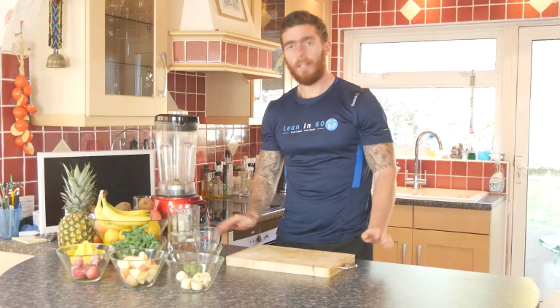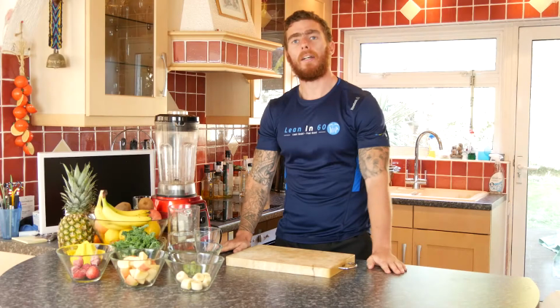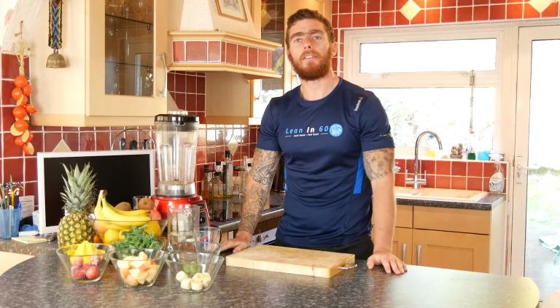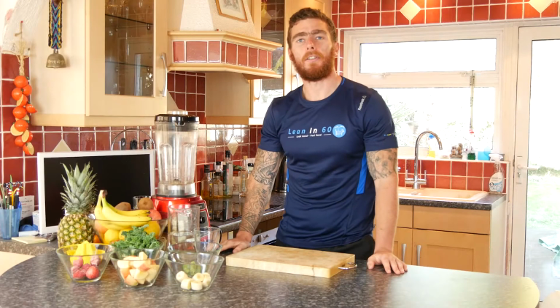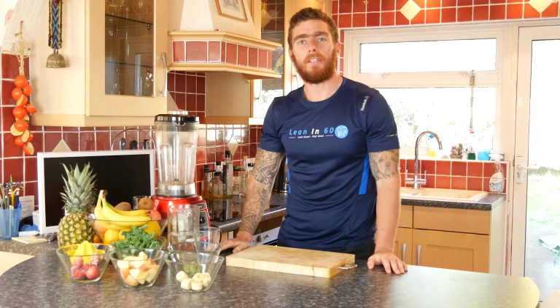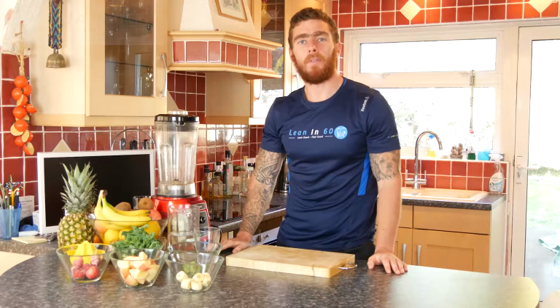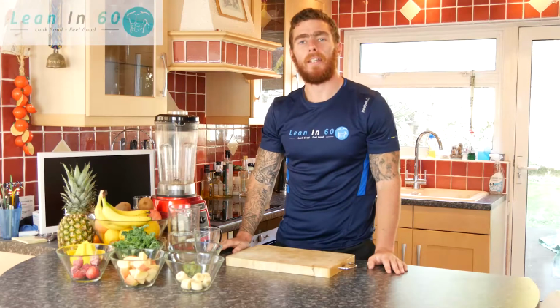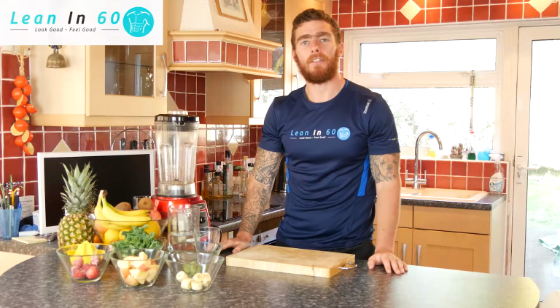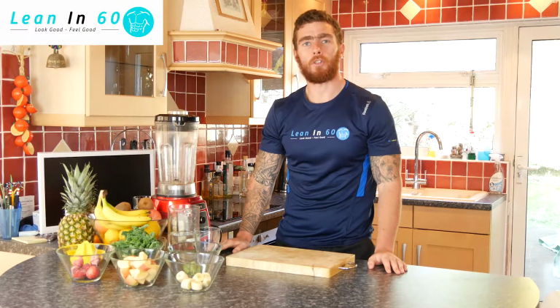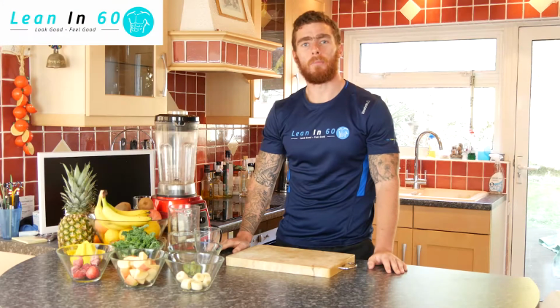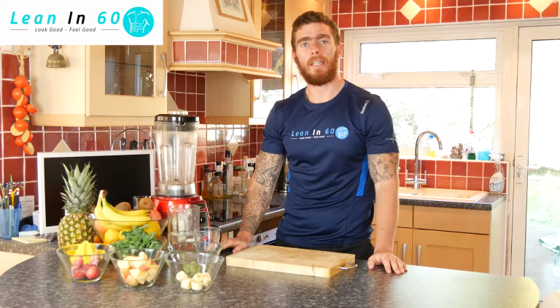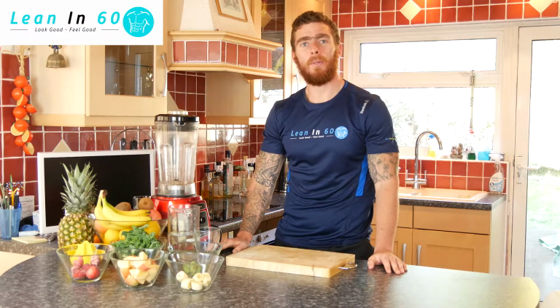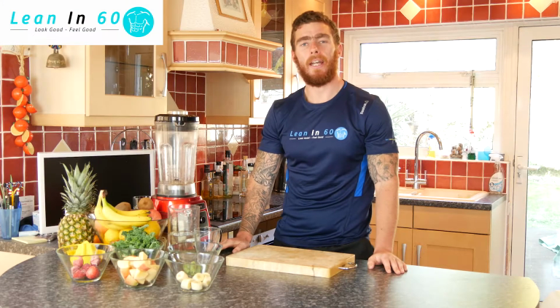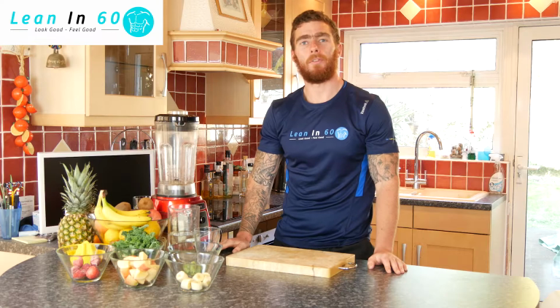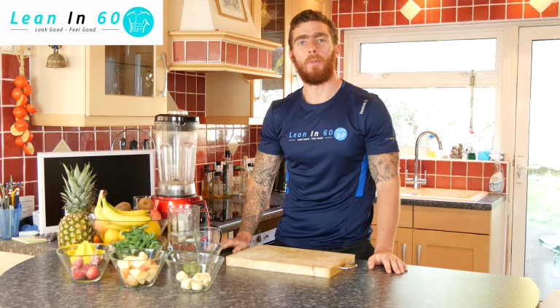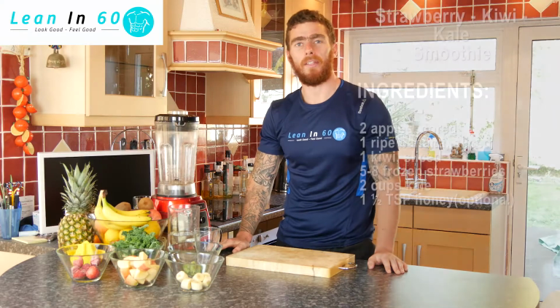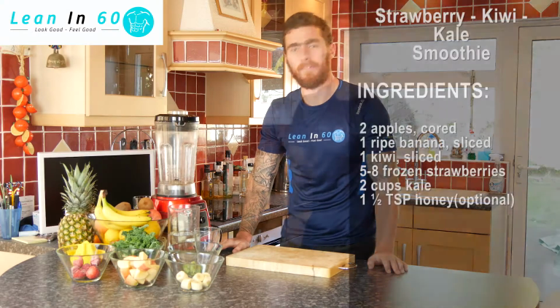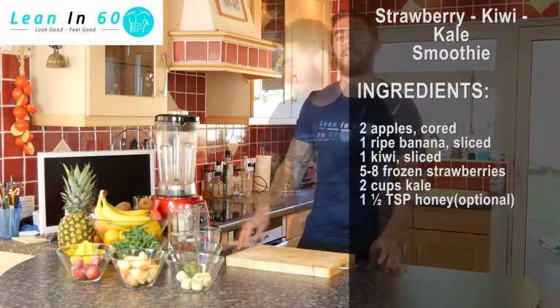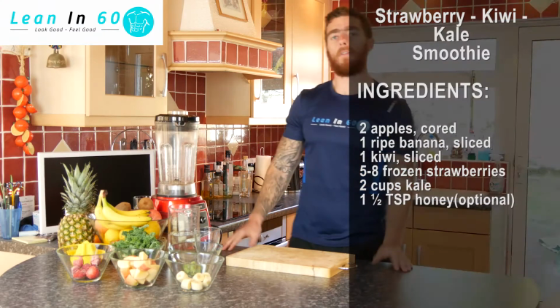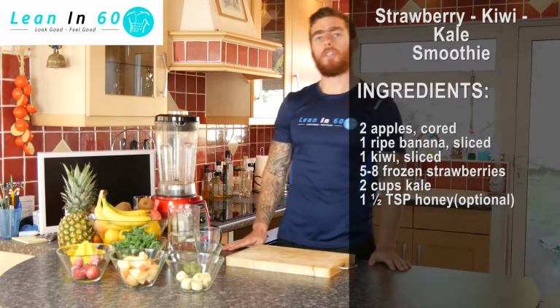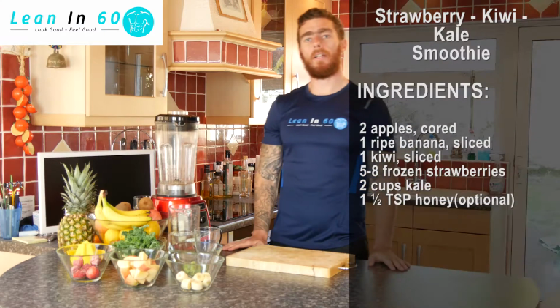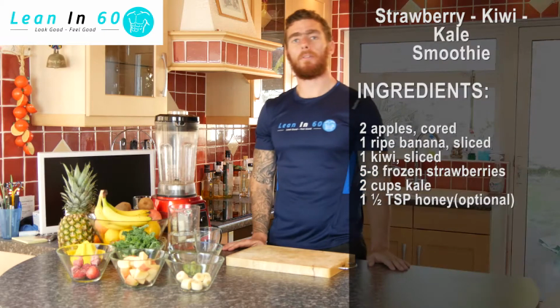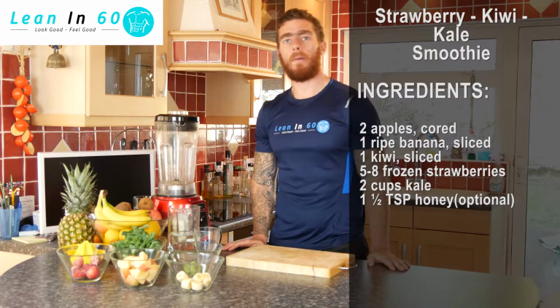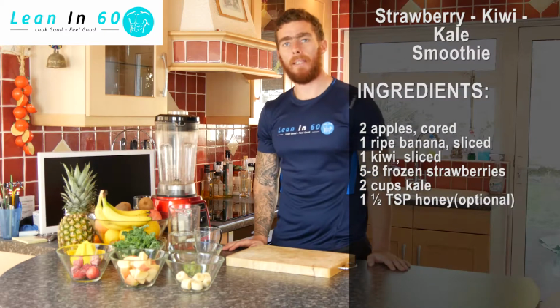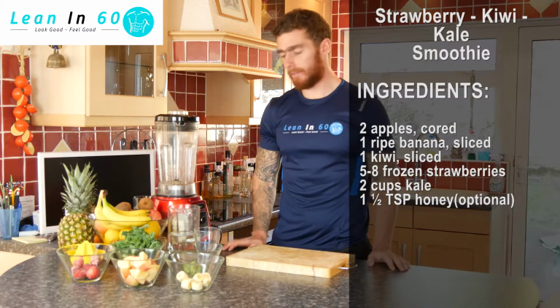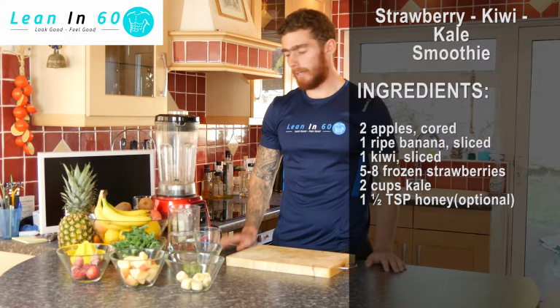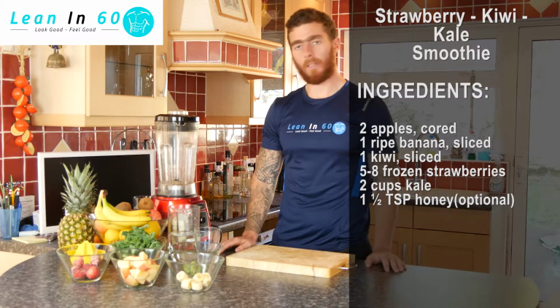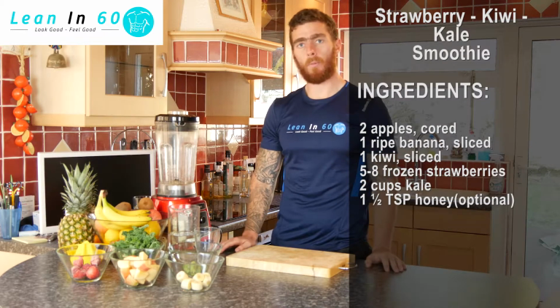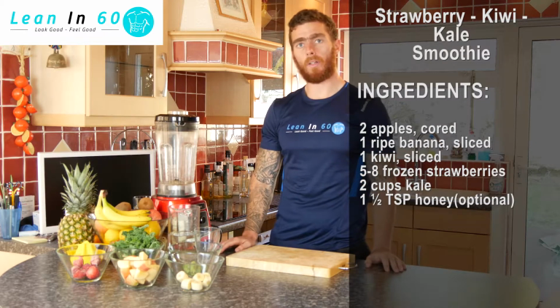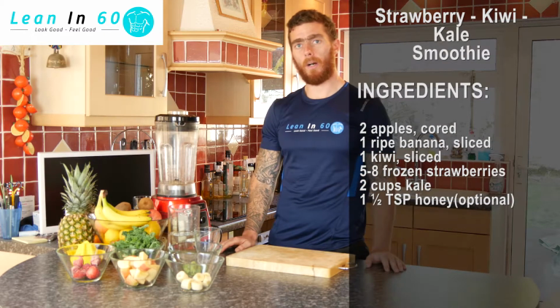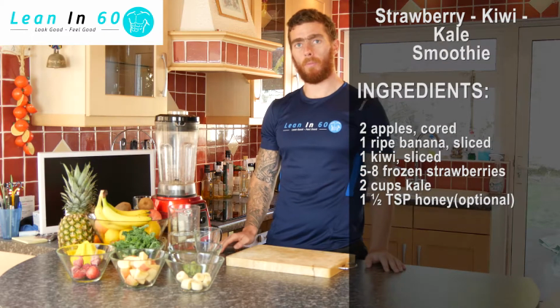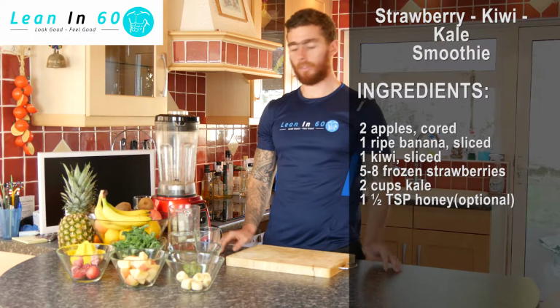Hey guys, so today's smoothie is our strawberry kiwi kale smoothie. I'm going to kick off this shake with our base — today we're going to go with one cup of water.